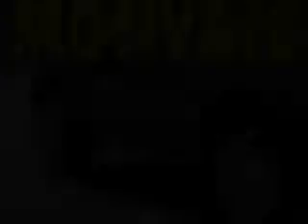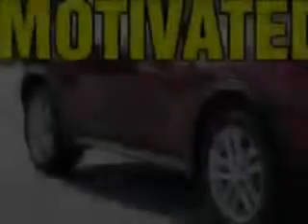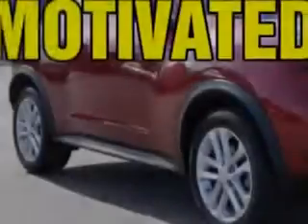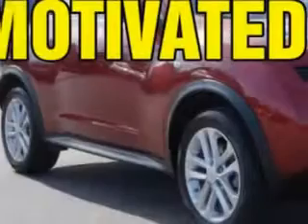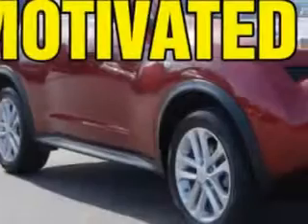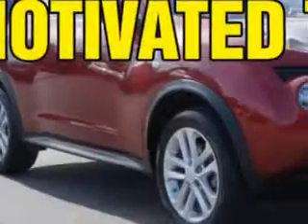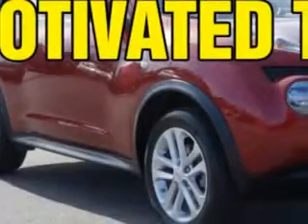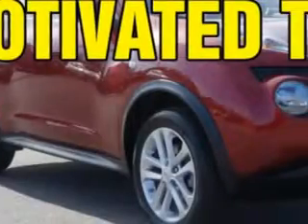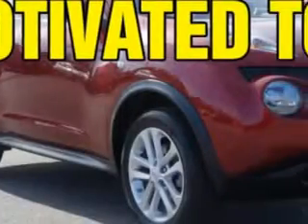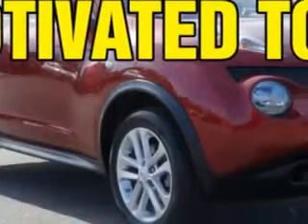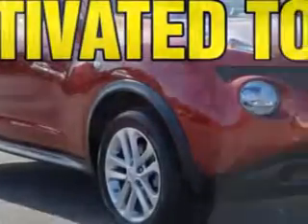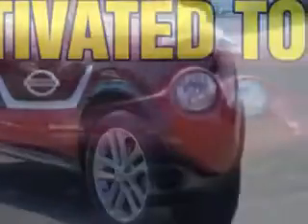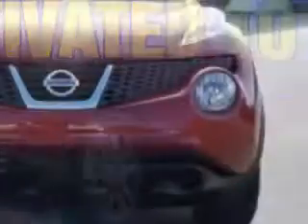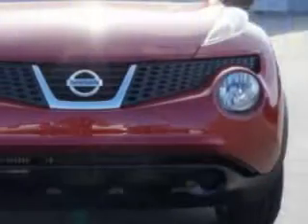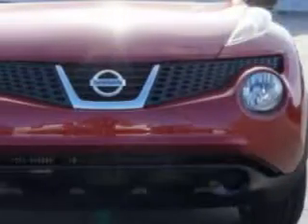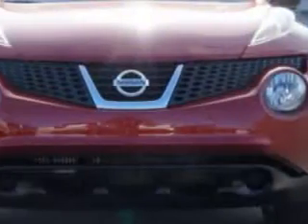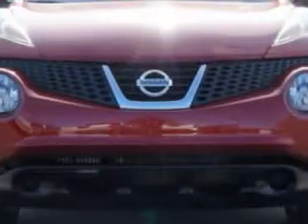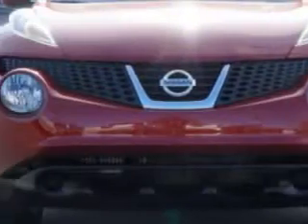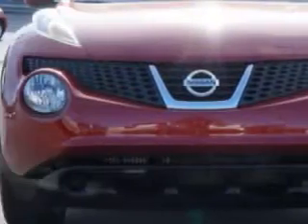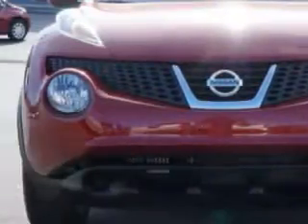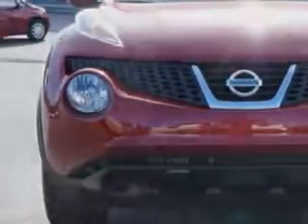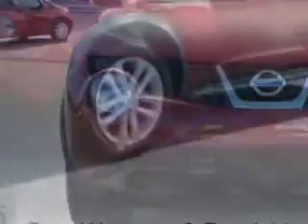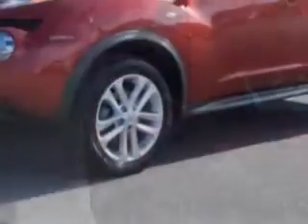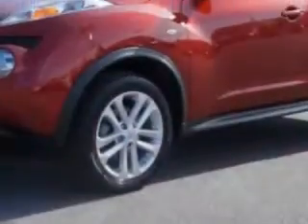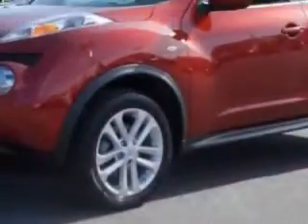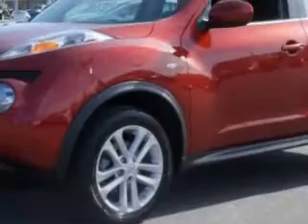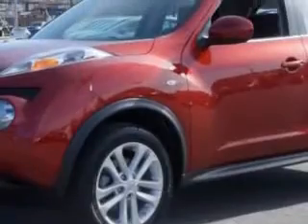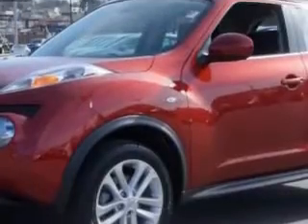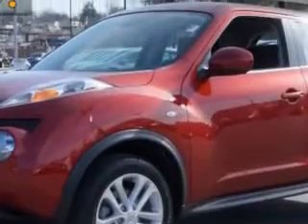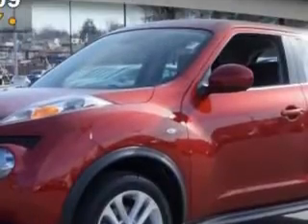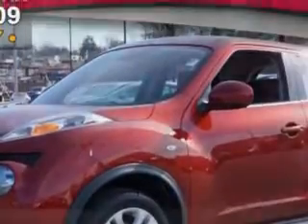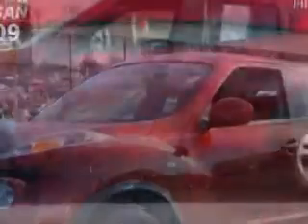Check out this Cayenne Red 2013 Nissan Juke Crossover, equipped with a four-cylinder engine and an automatic transmission.